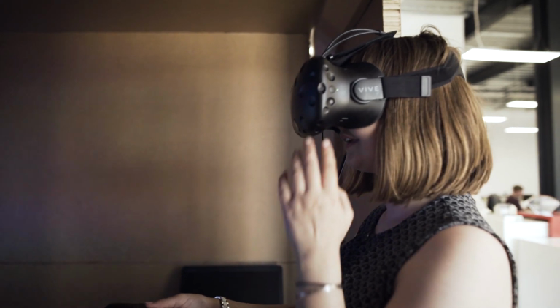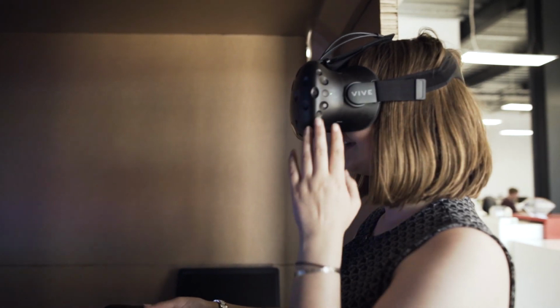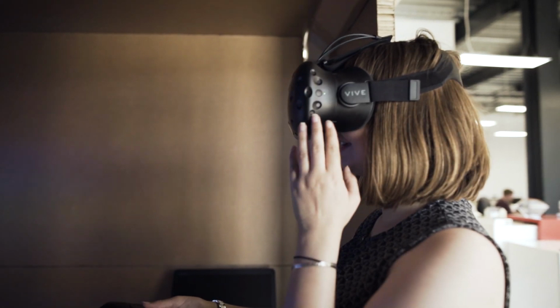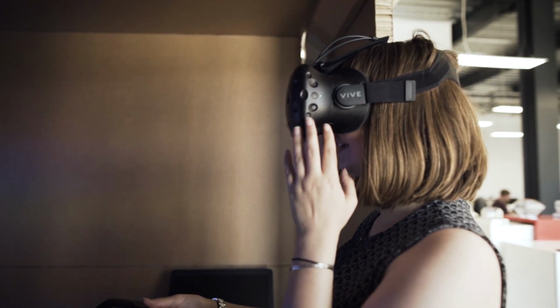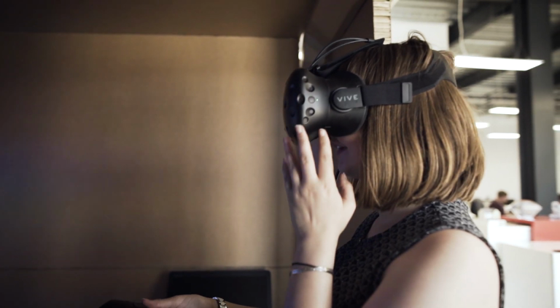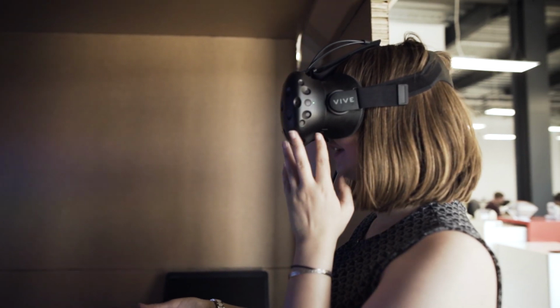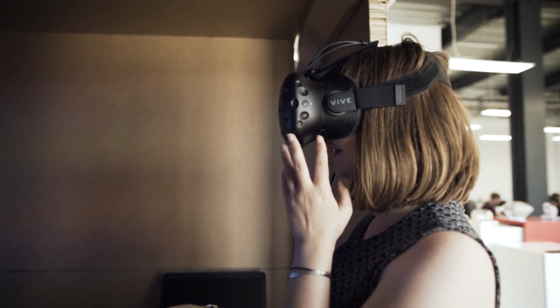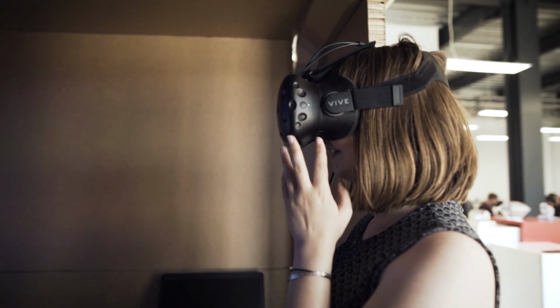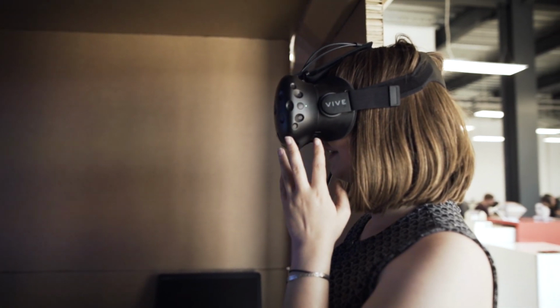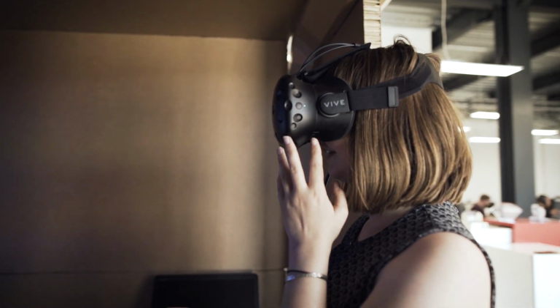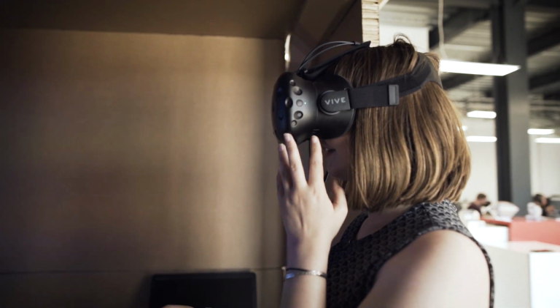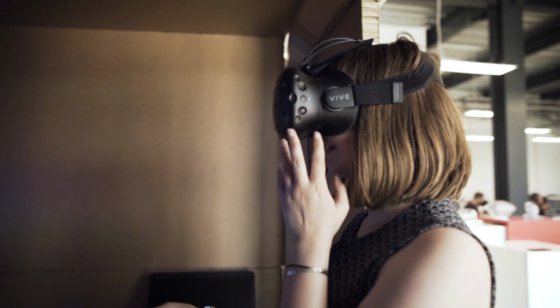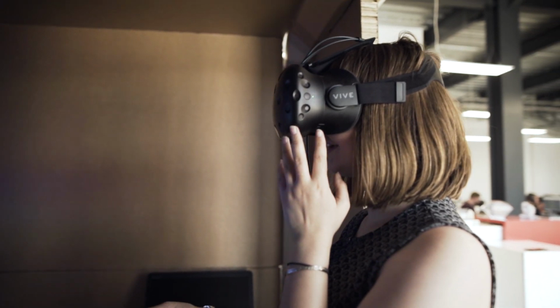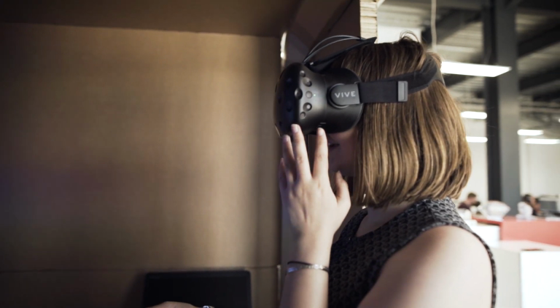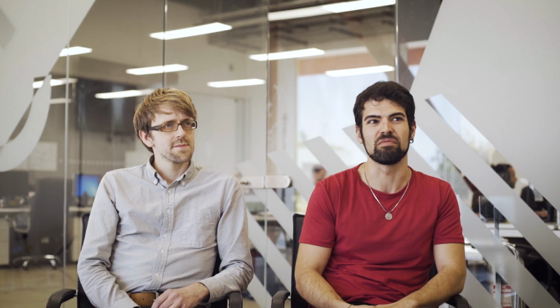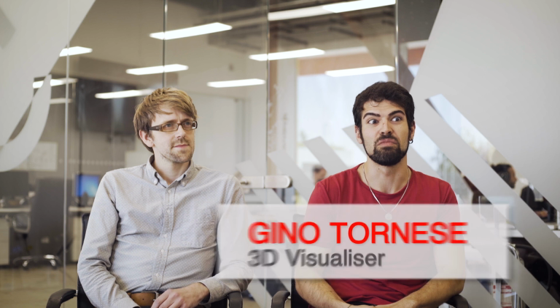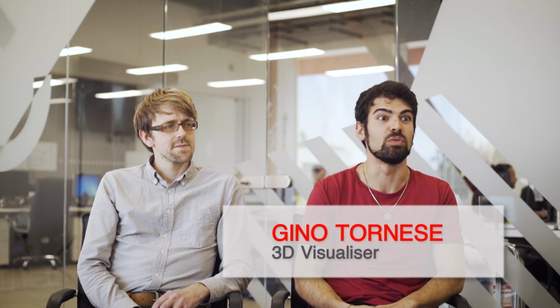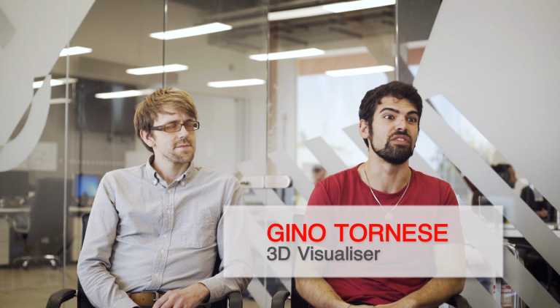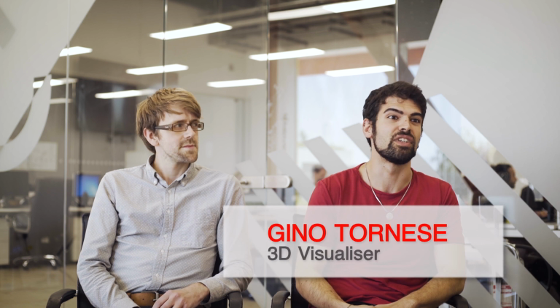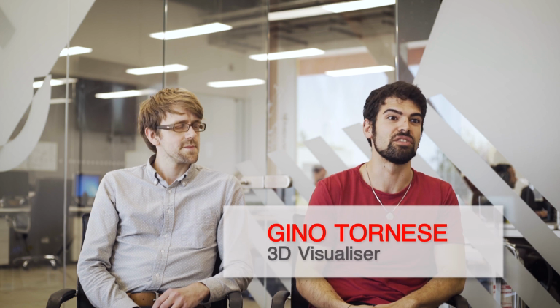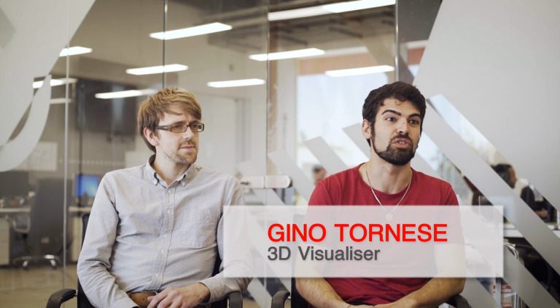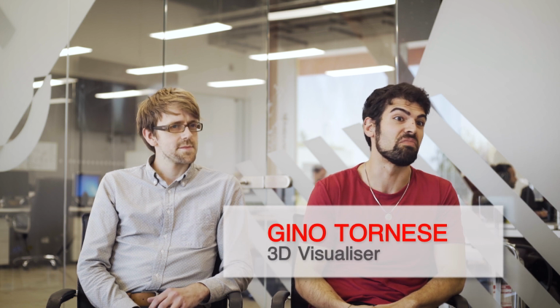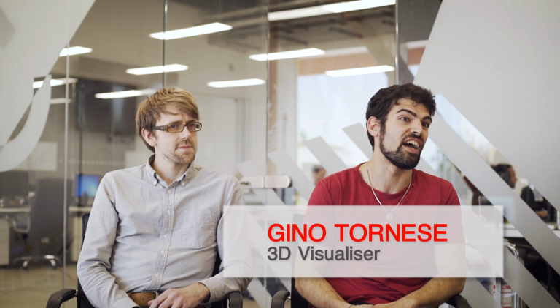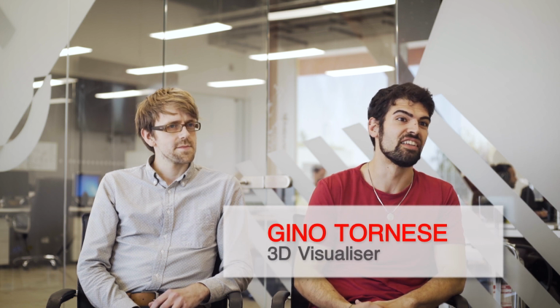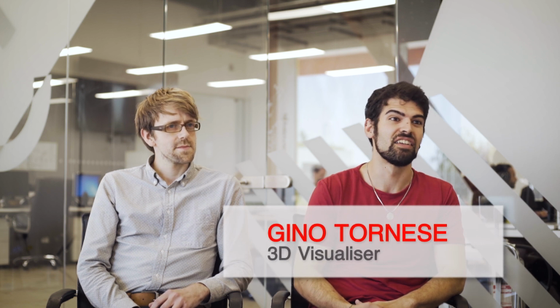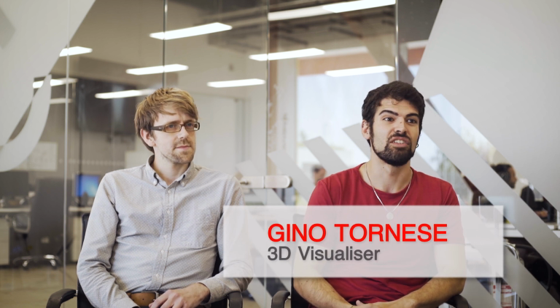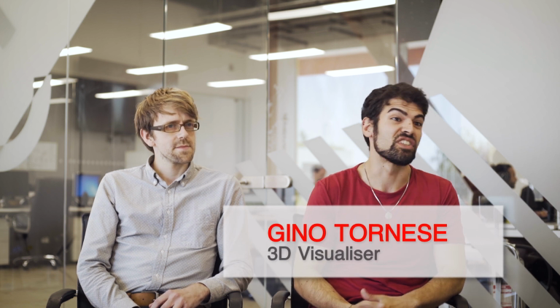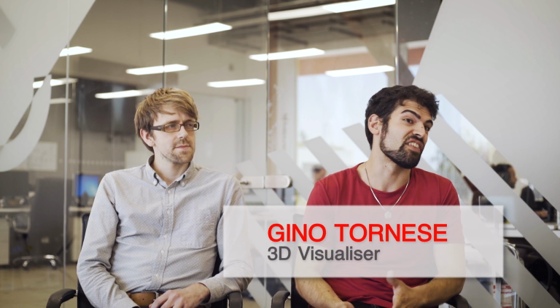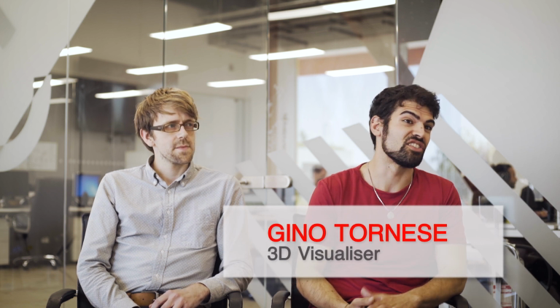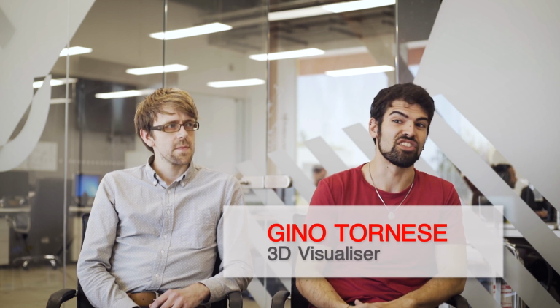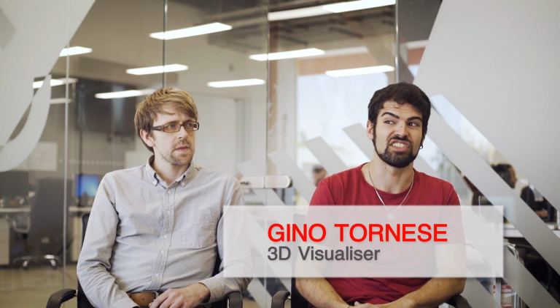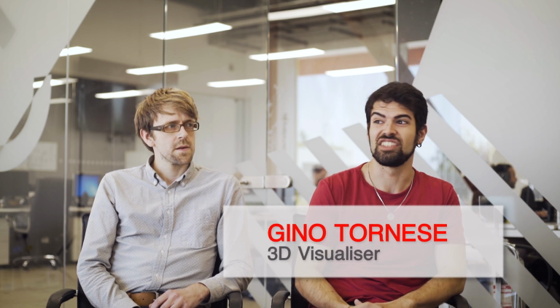Every project is an opportunity to make something new, different, to combine — to make something that doesn't yet exist.